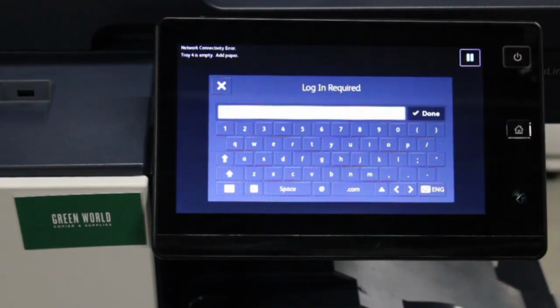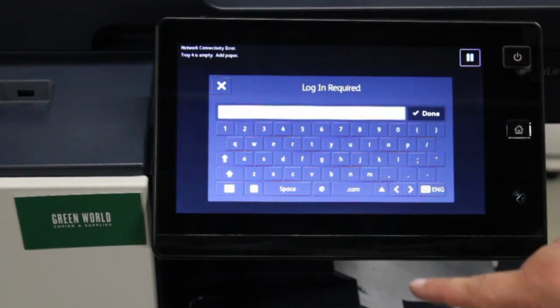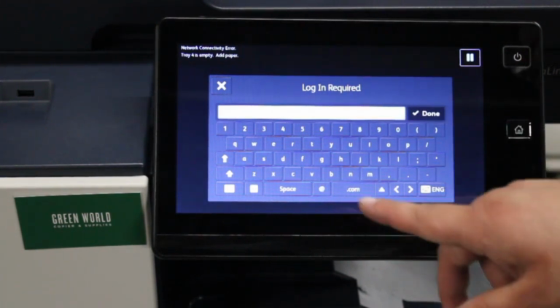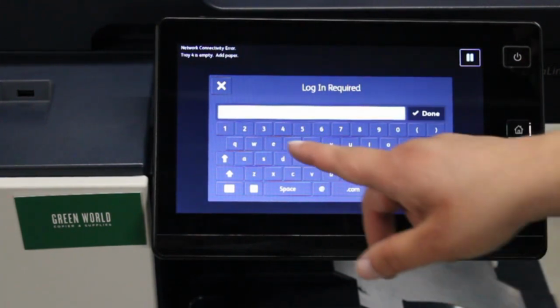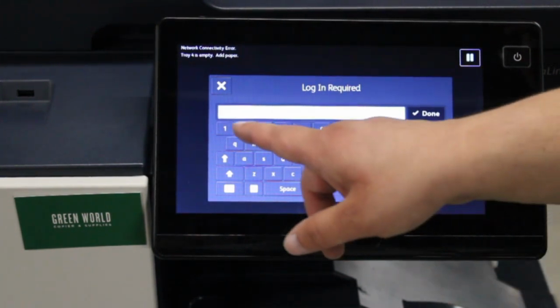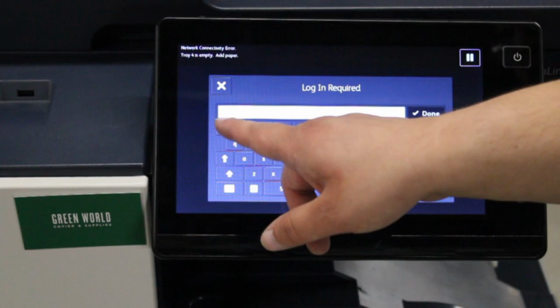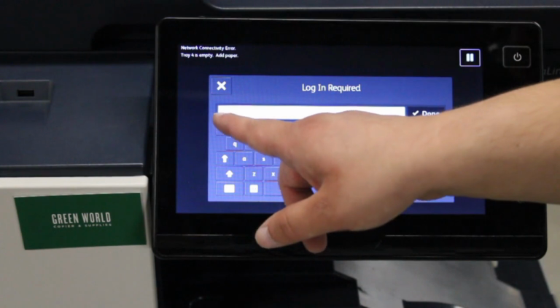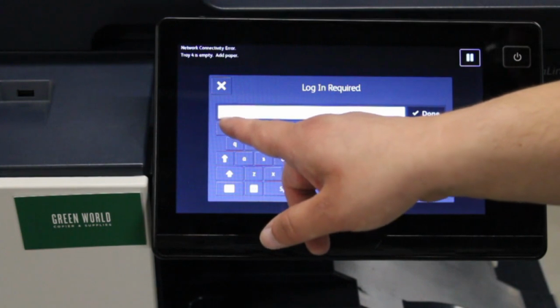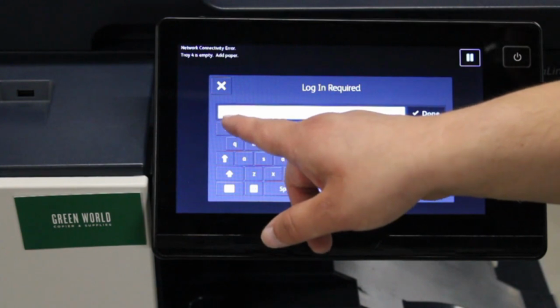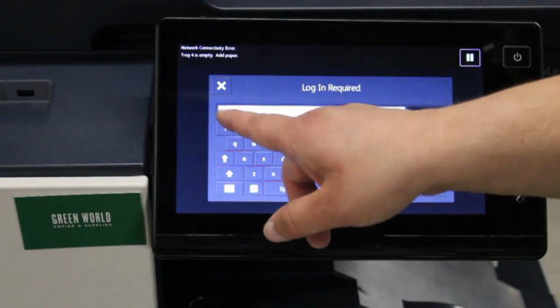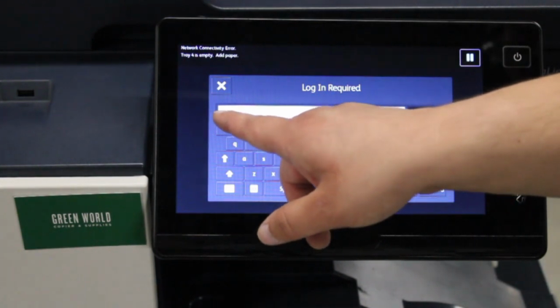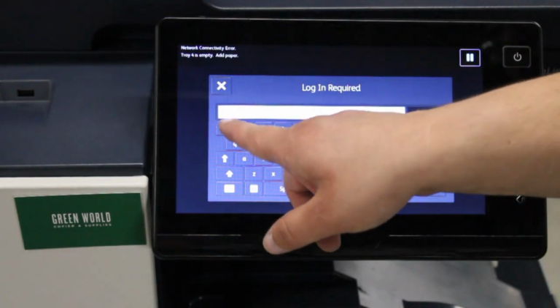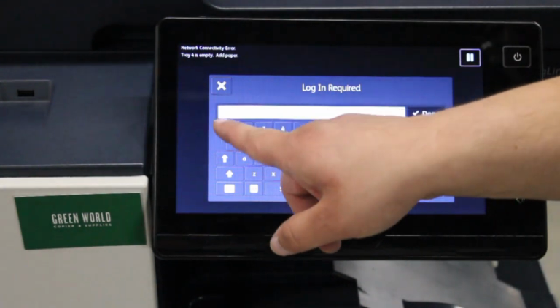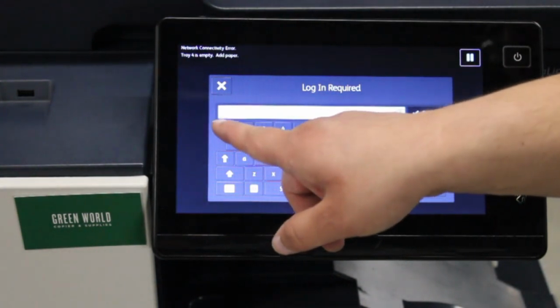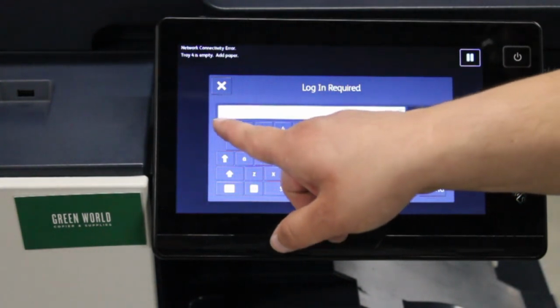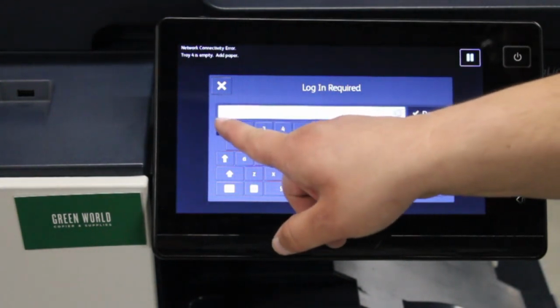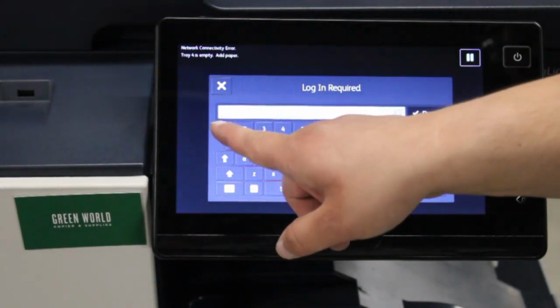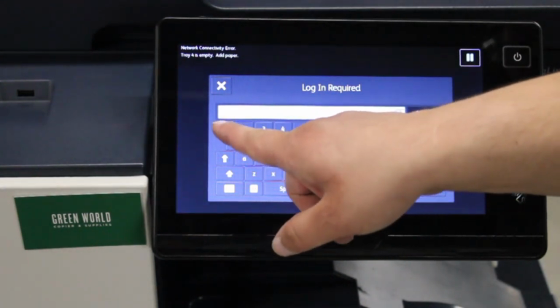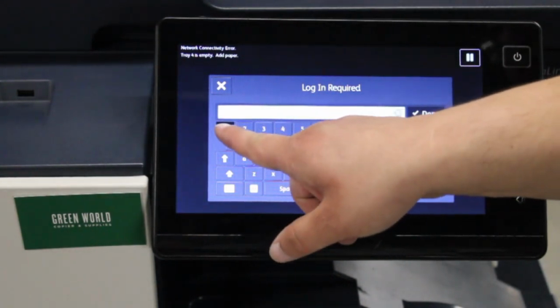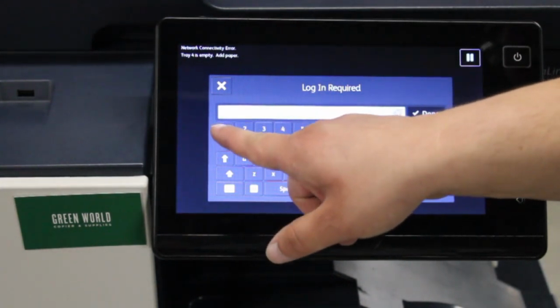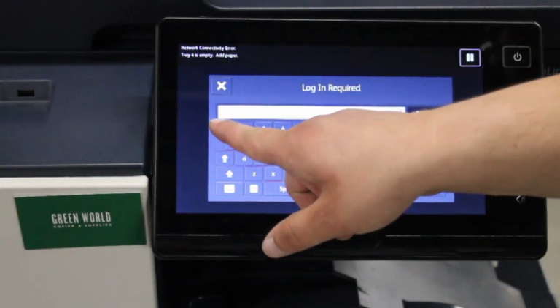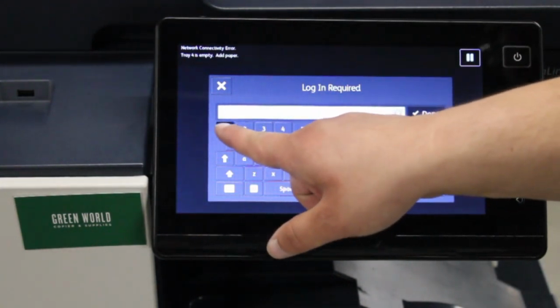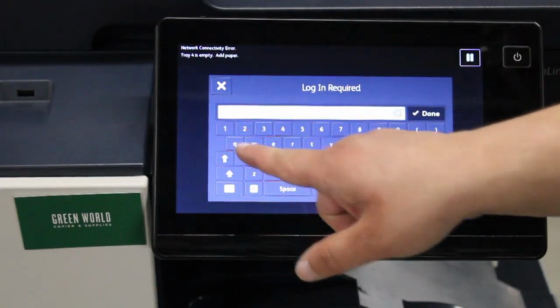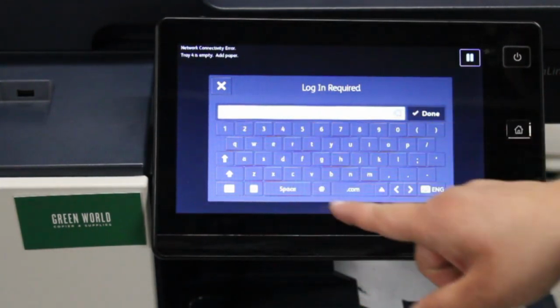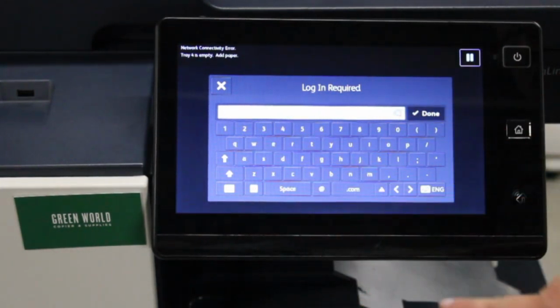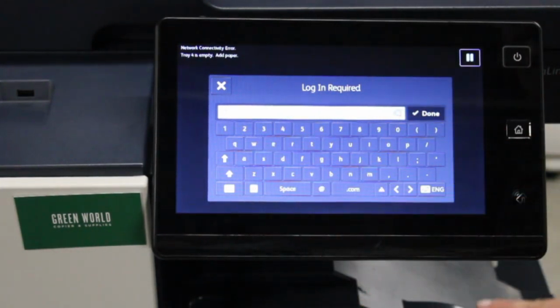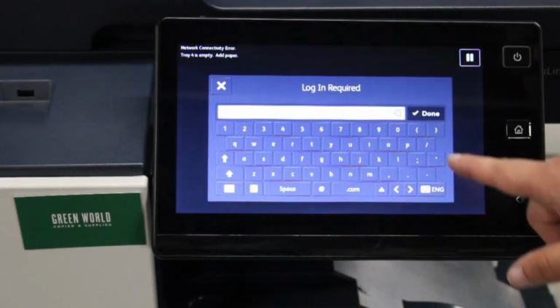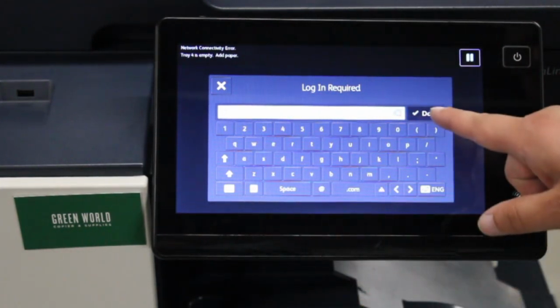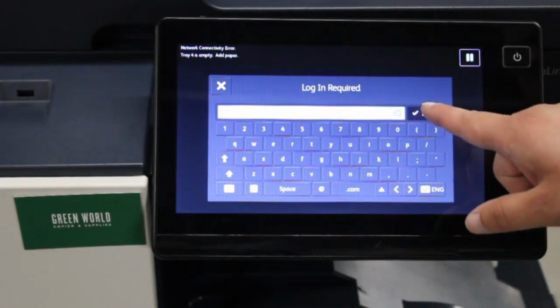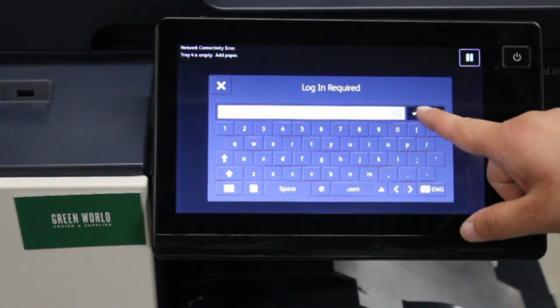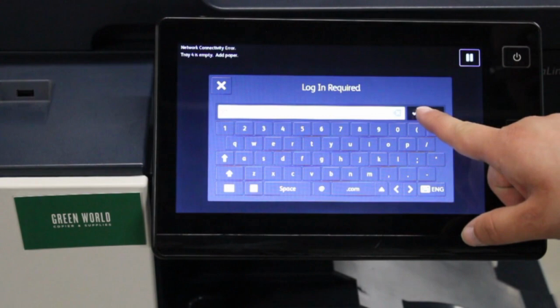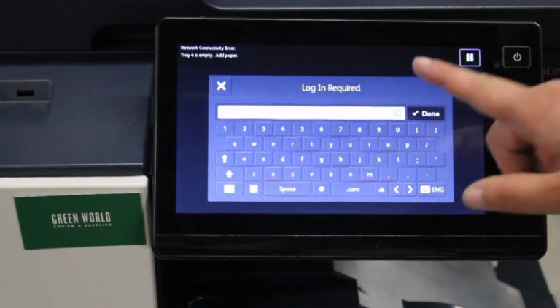And then it should be four ones: one, one, one, one. Then you hit done.